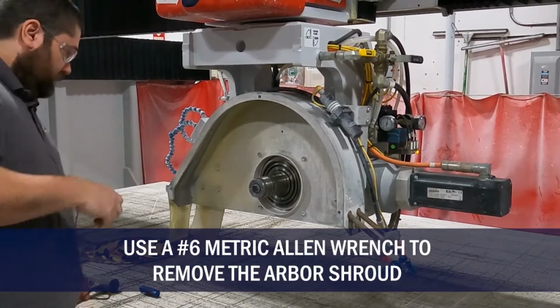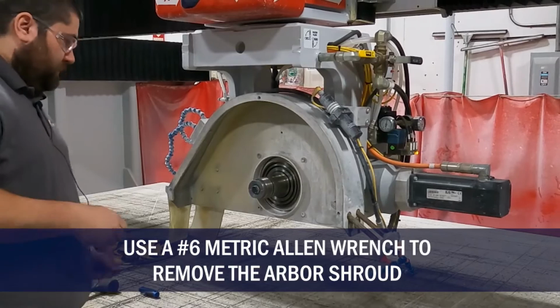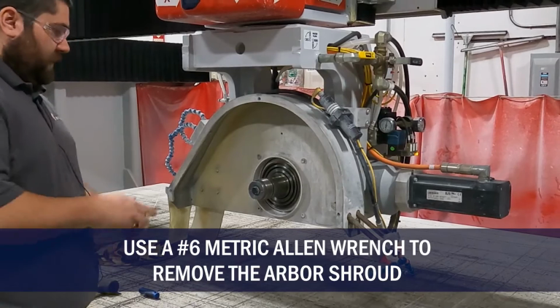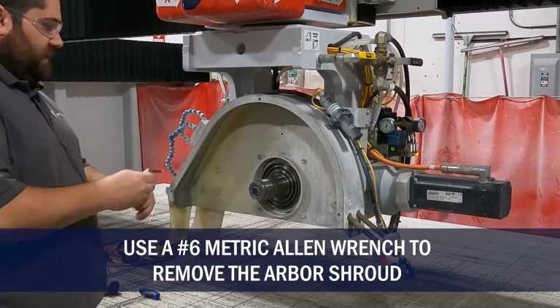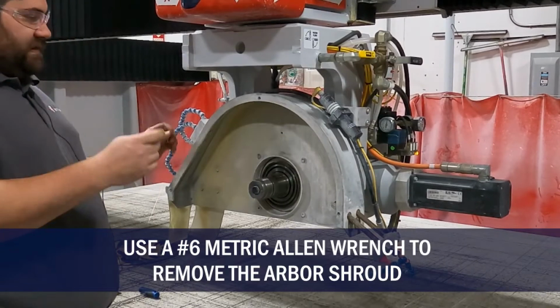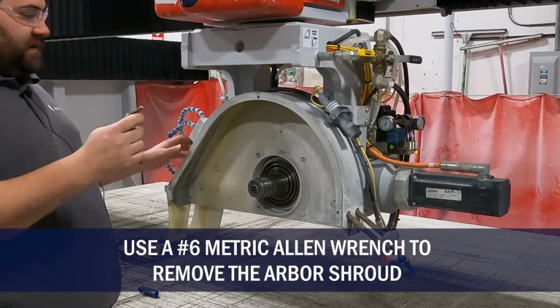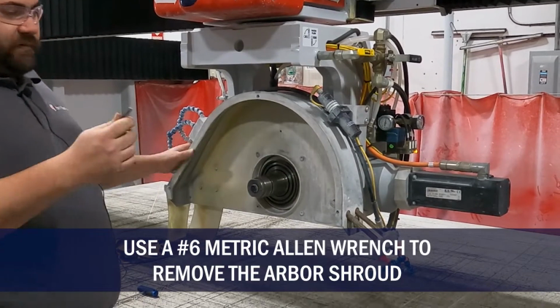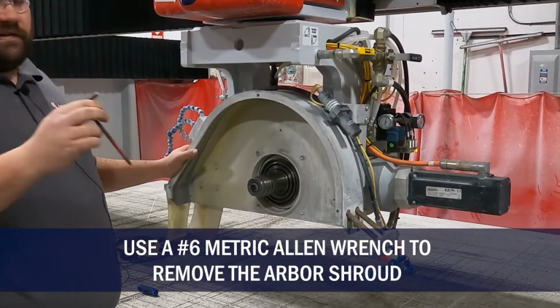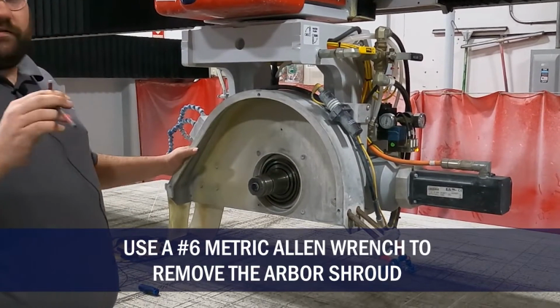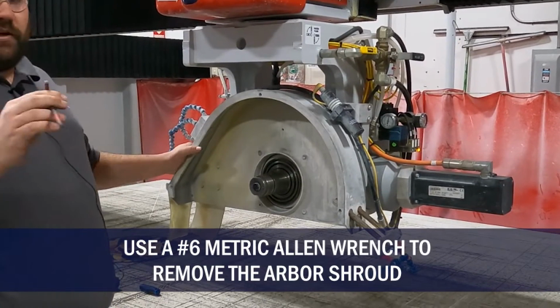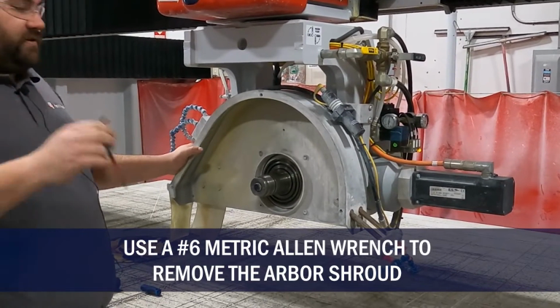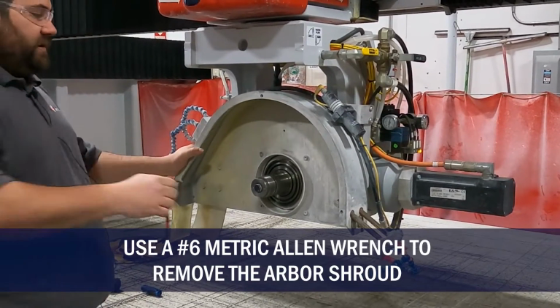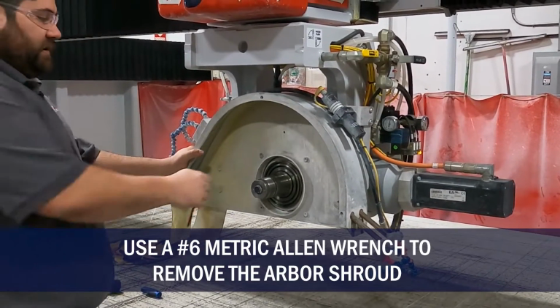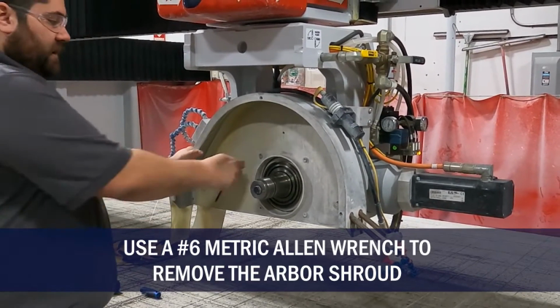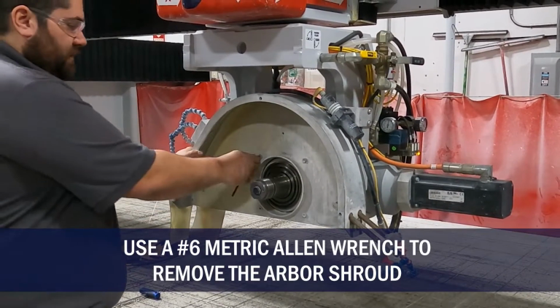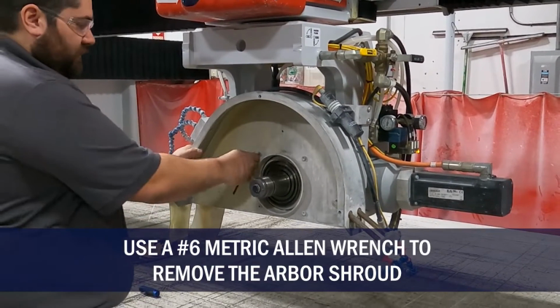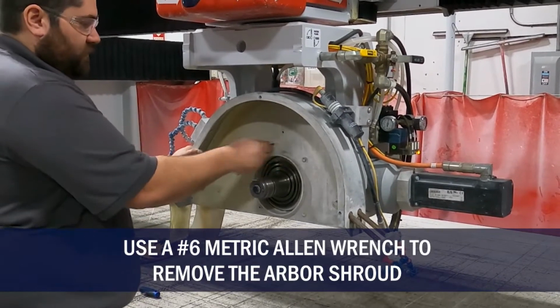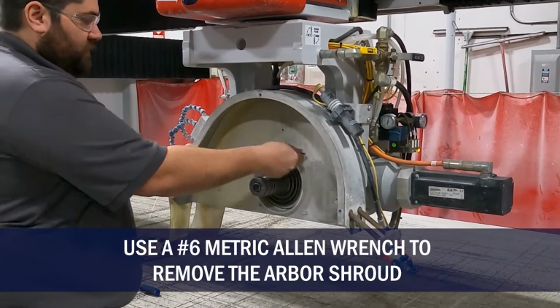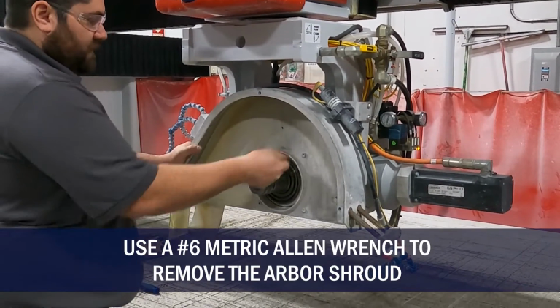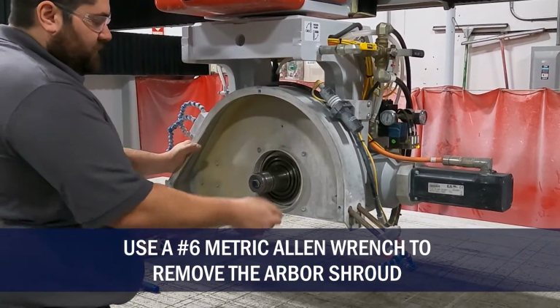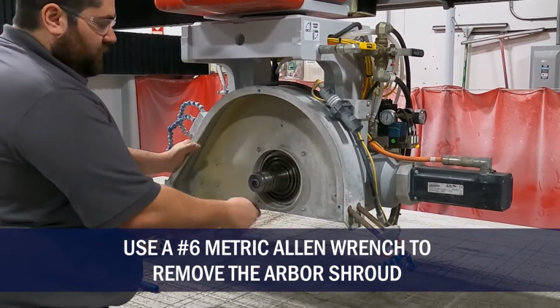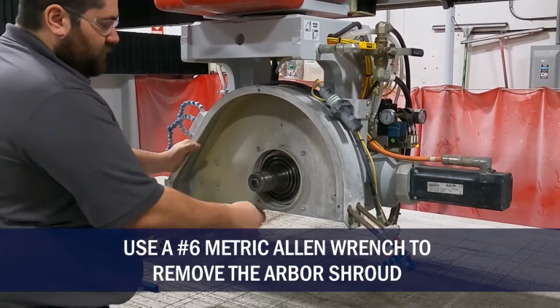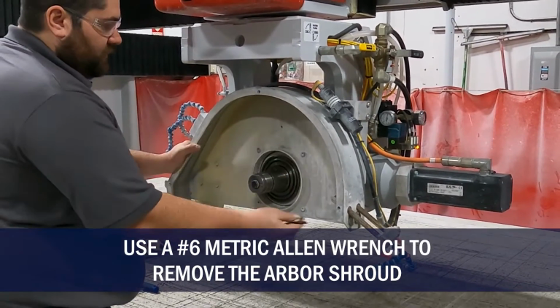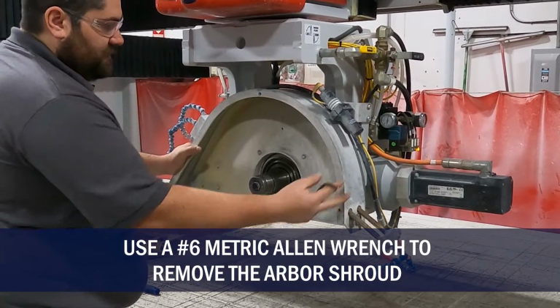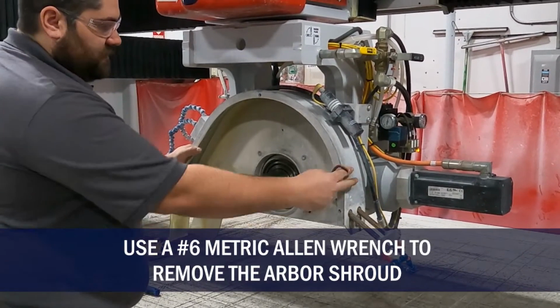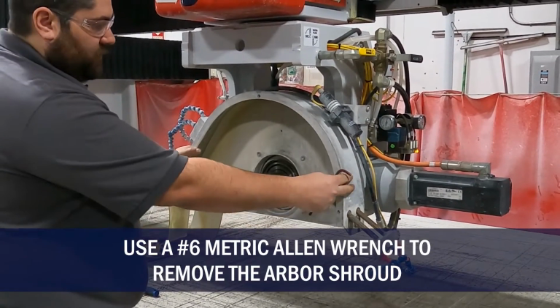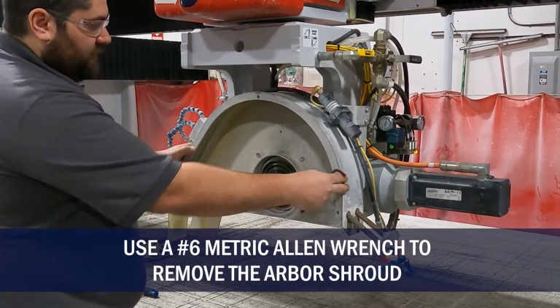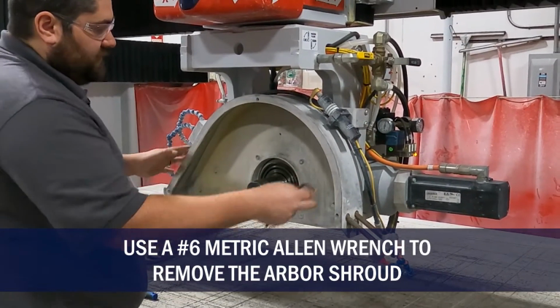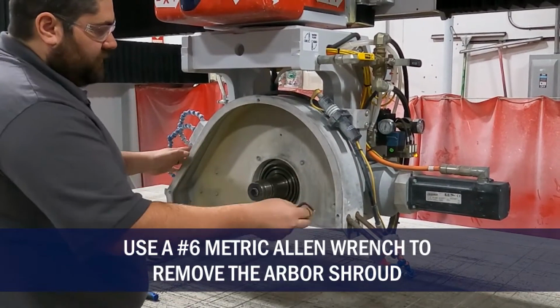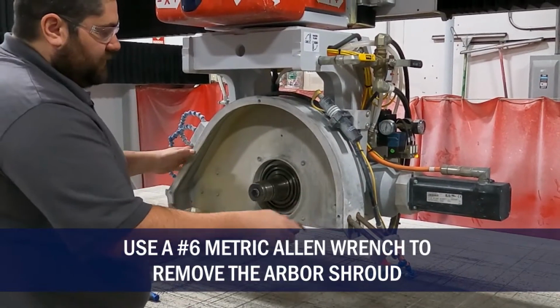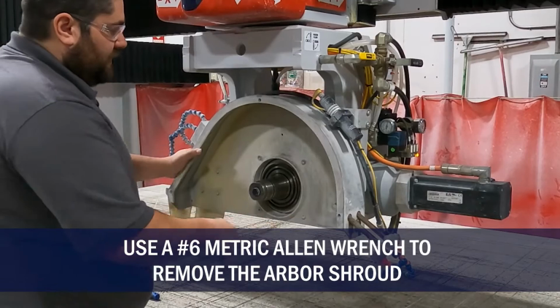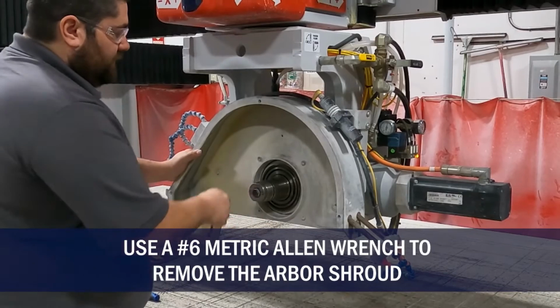Now this is a number six metric — just remove these four bolts to pull this cover off.